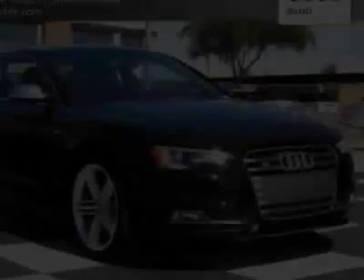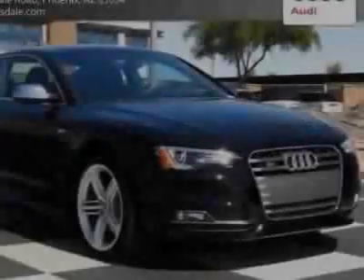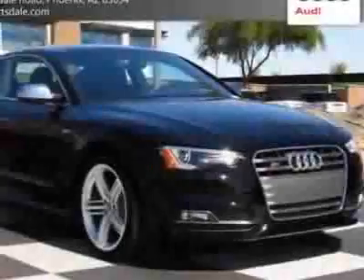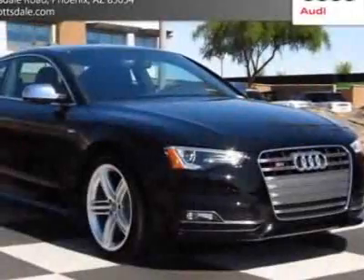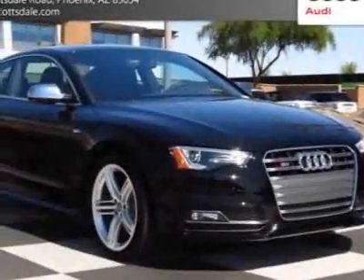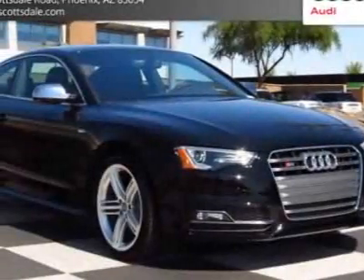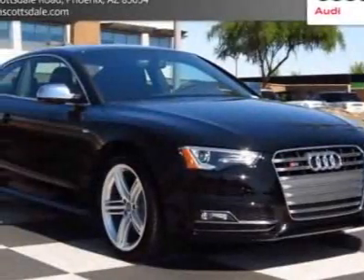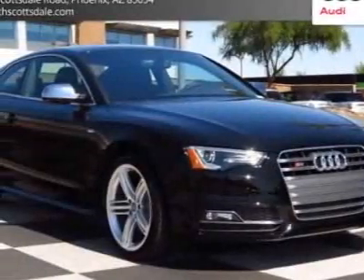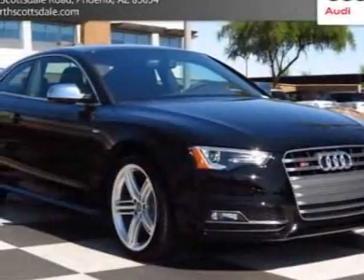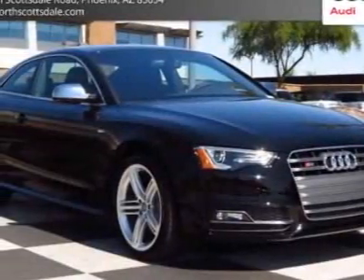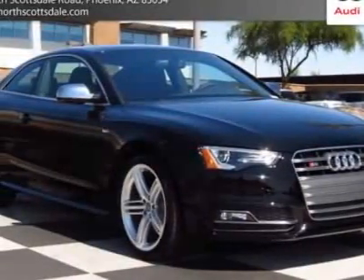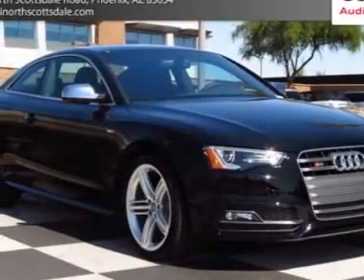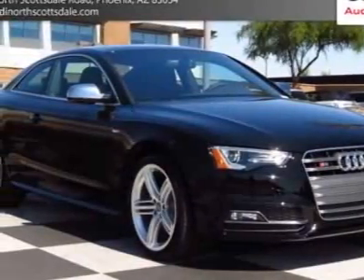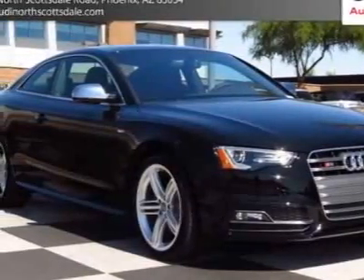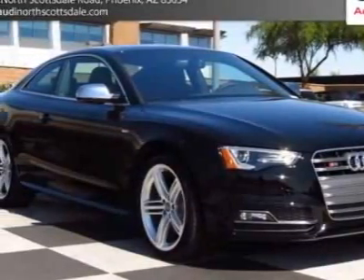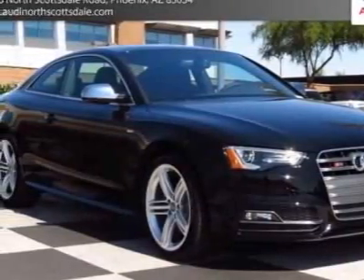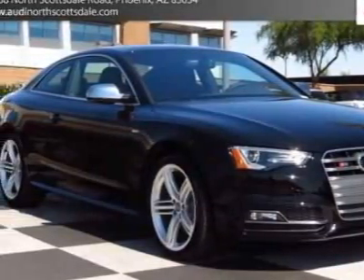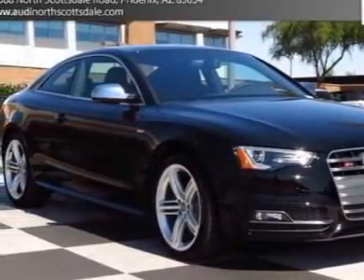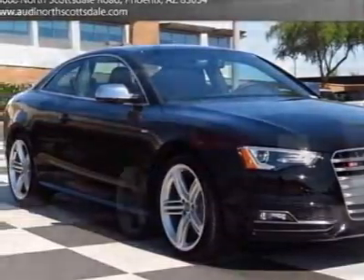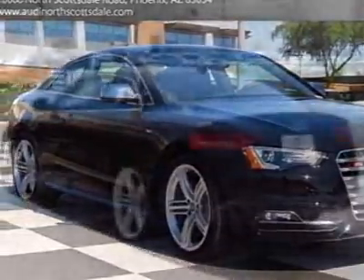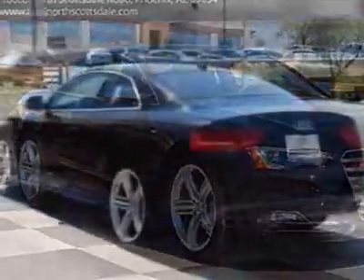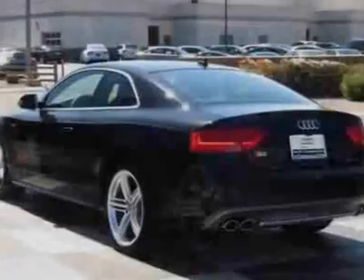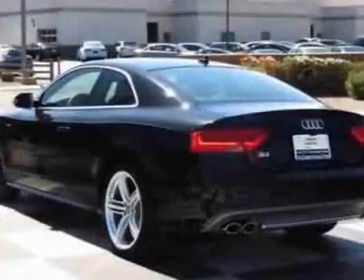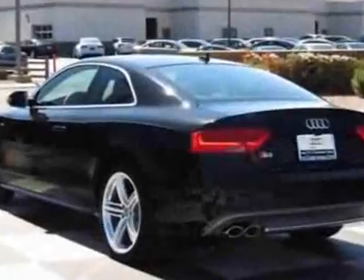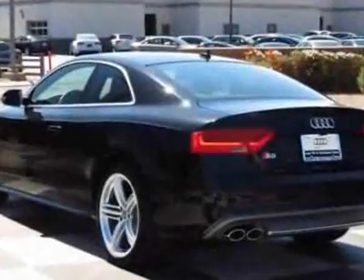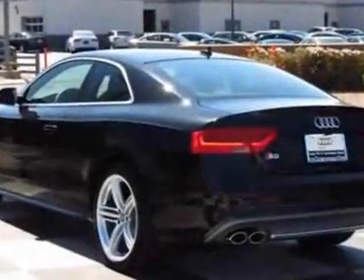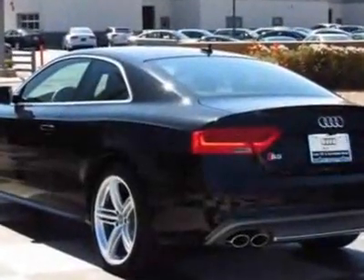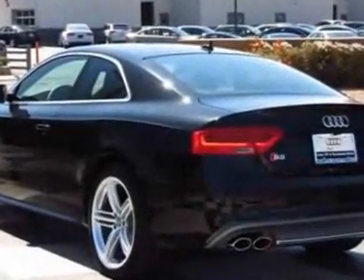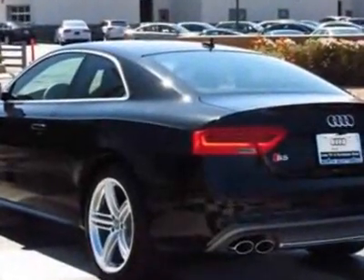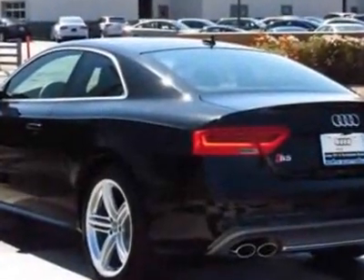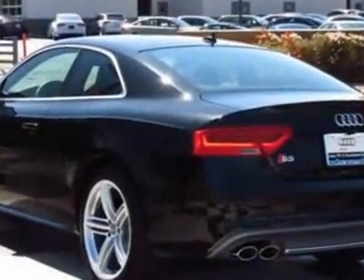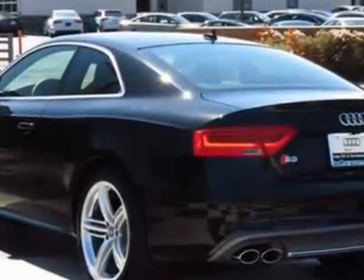Look at this new 2013 Audi S5. For your protection, this vehicle has a full factory warranty.